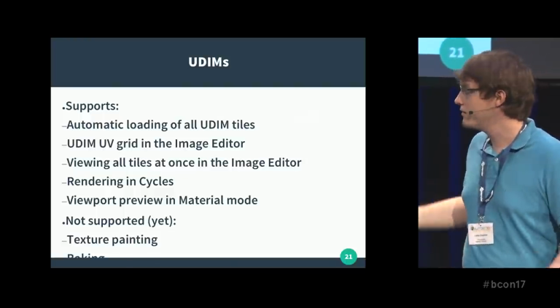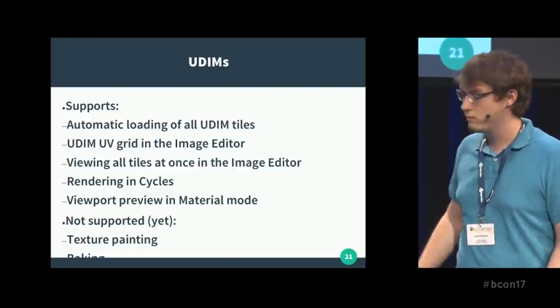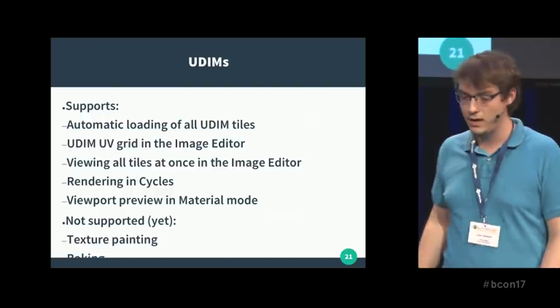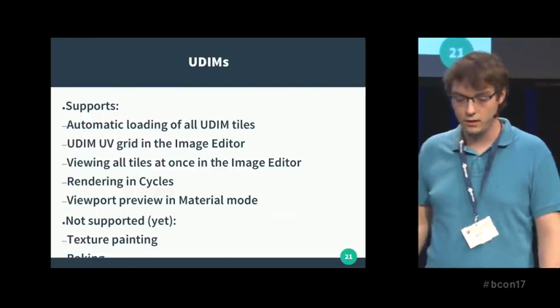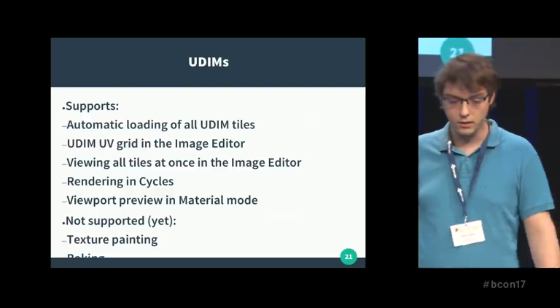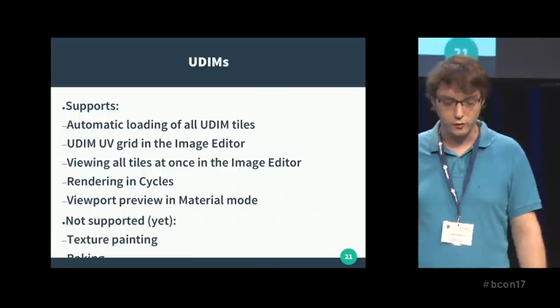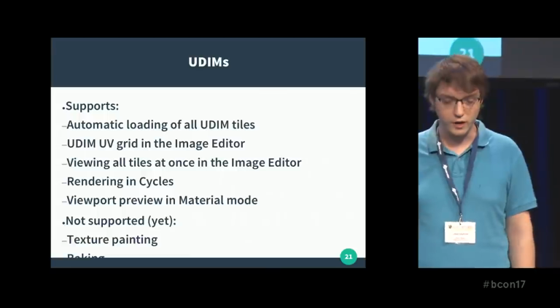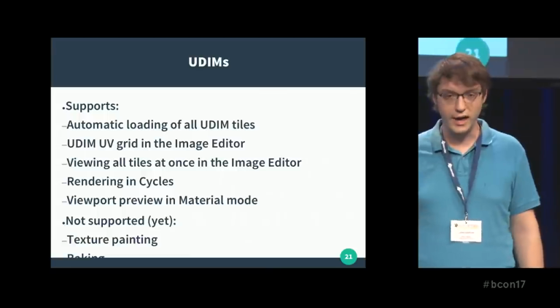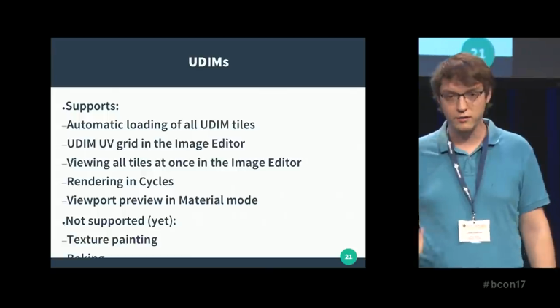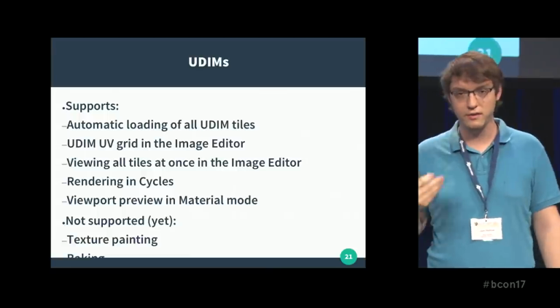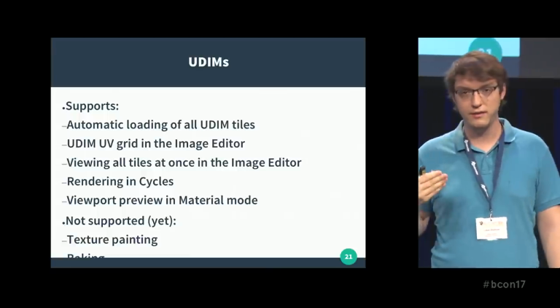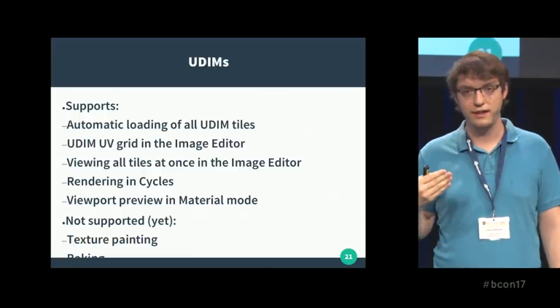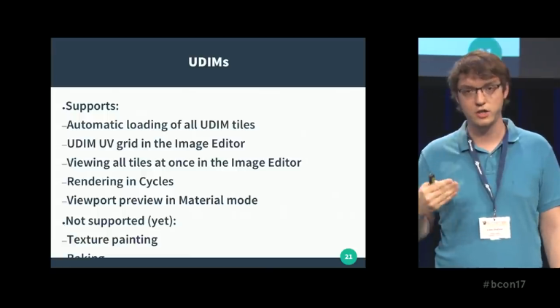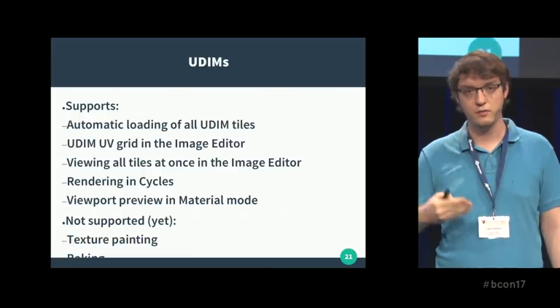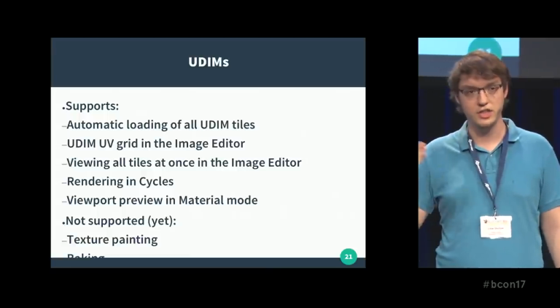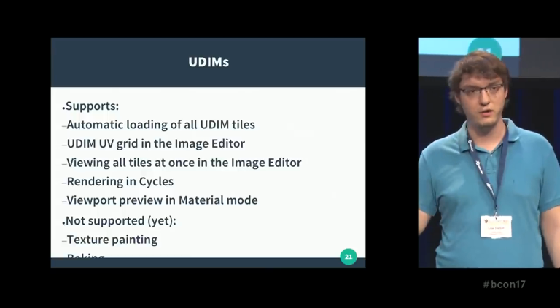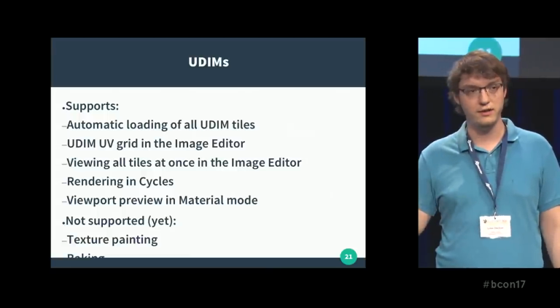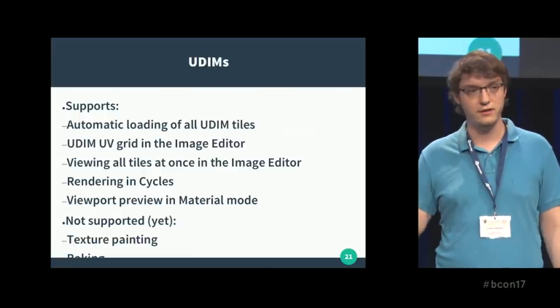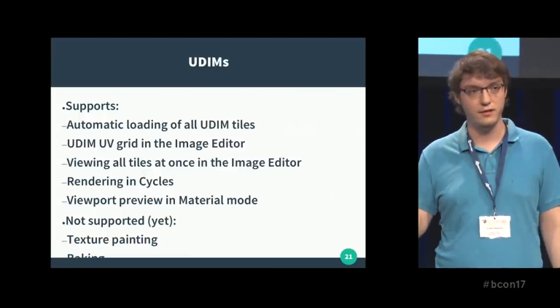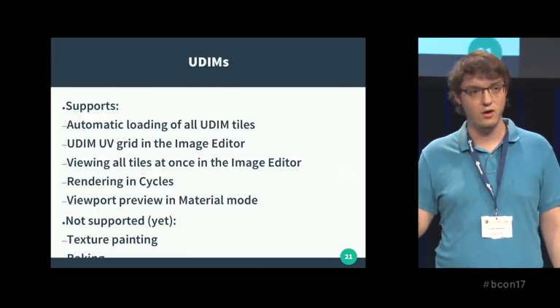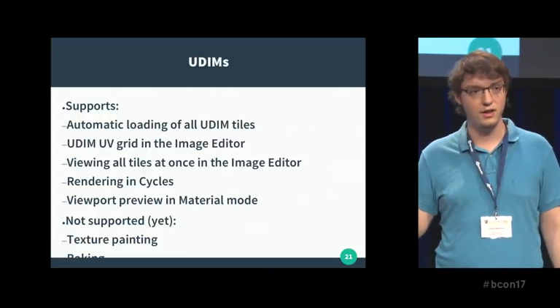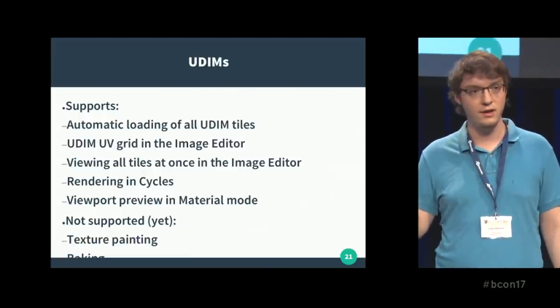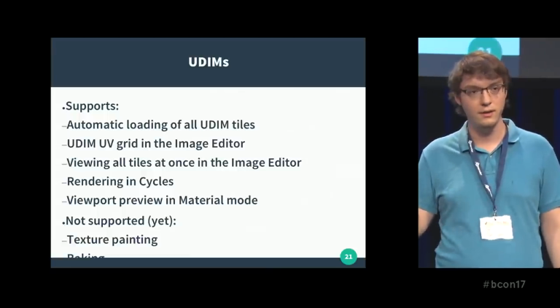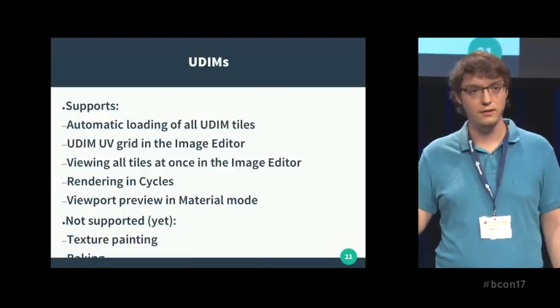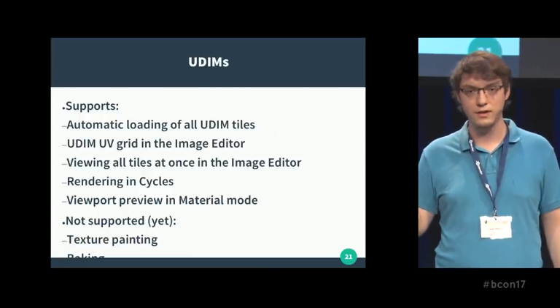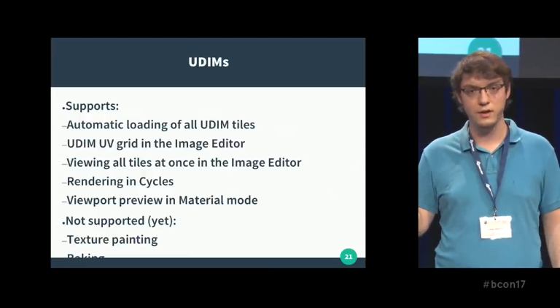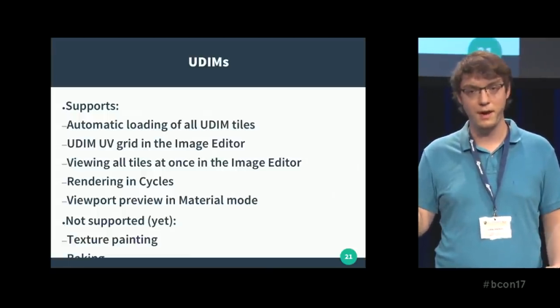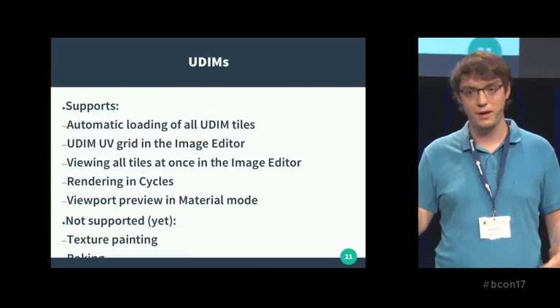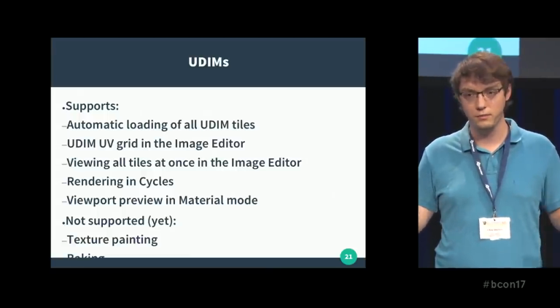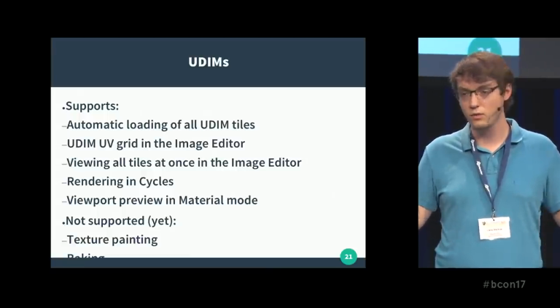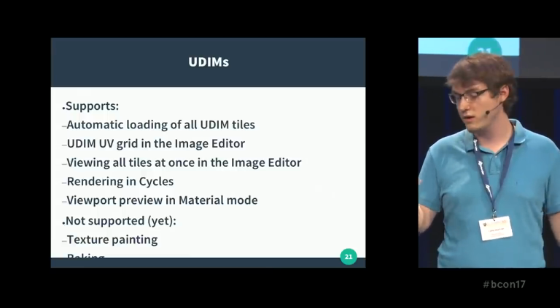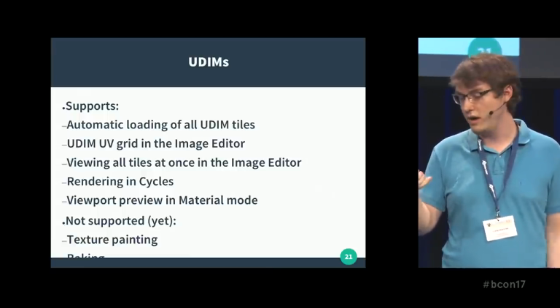What does not work yet, sadly, is texture painting and baking — work in progress, will be supported eventually. But for now, since the textures were generated externally in the Theory pipeline, it was good enough.